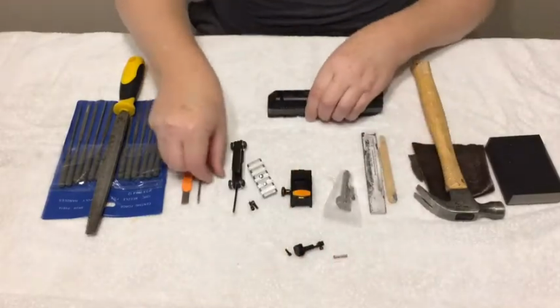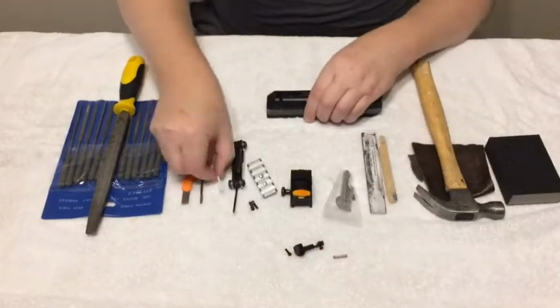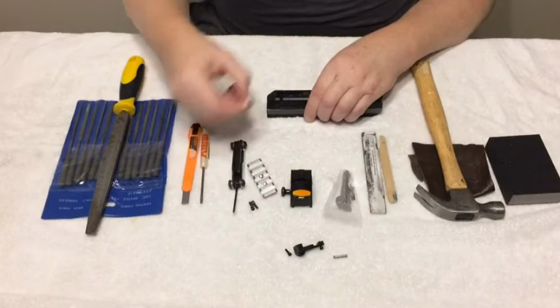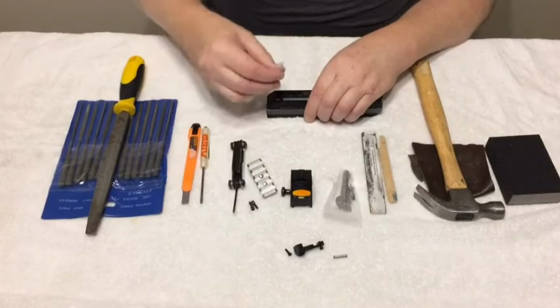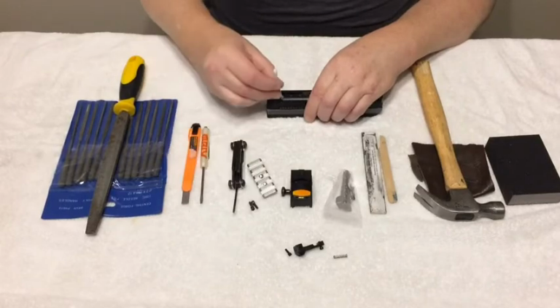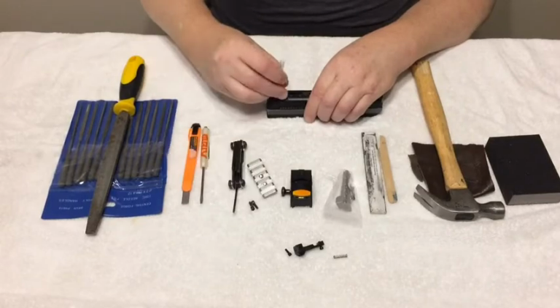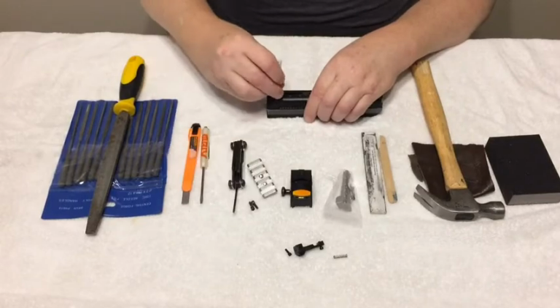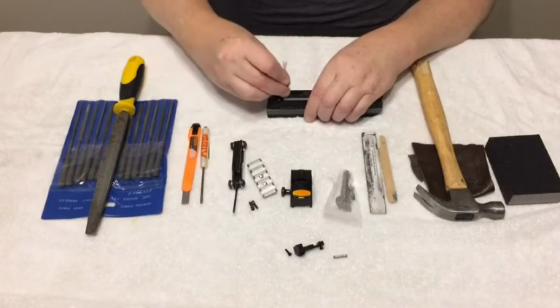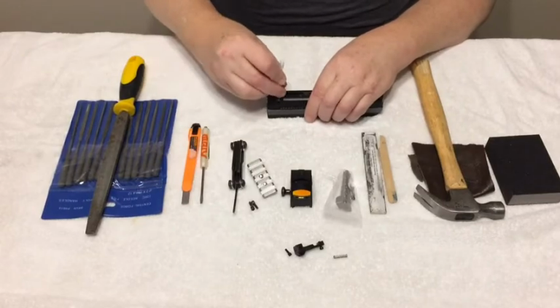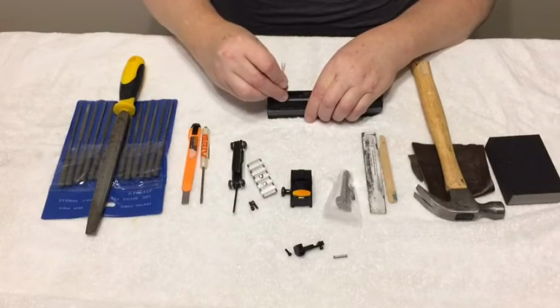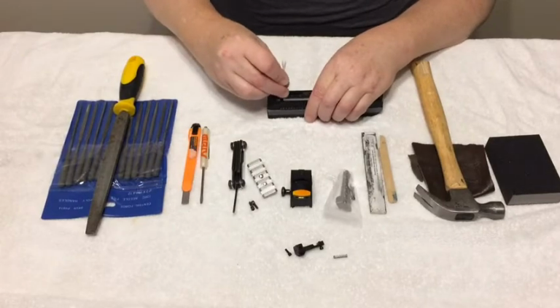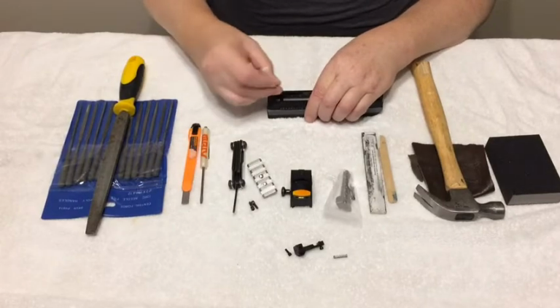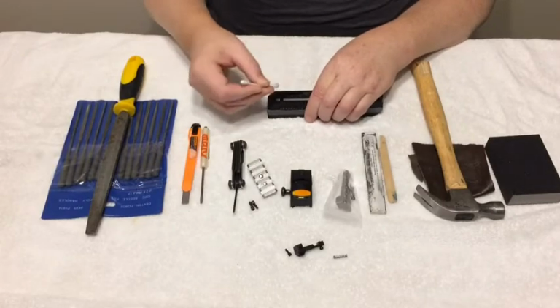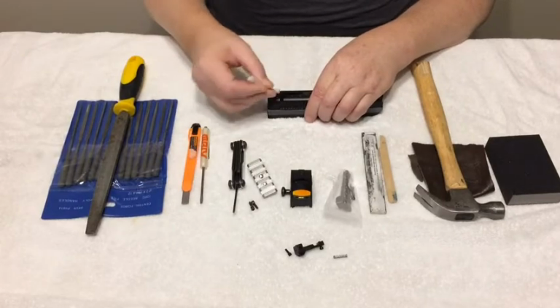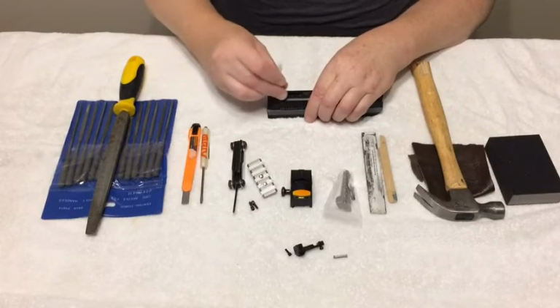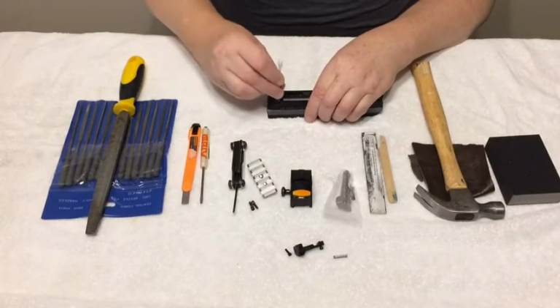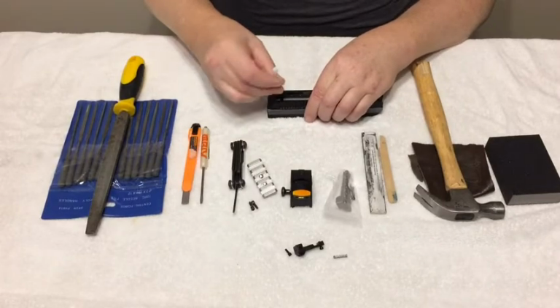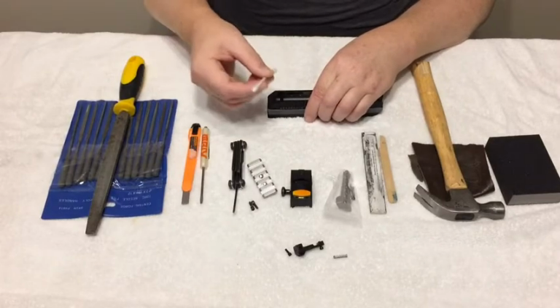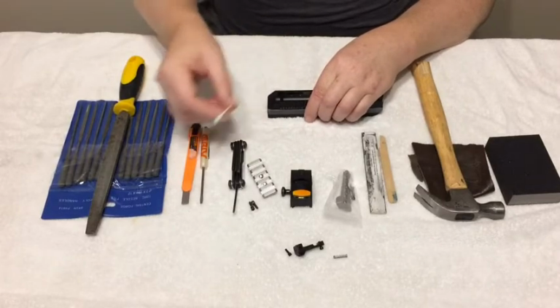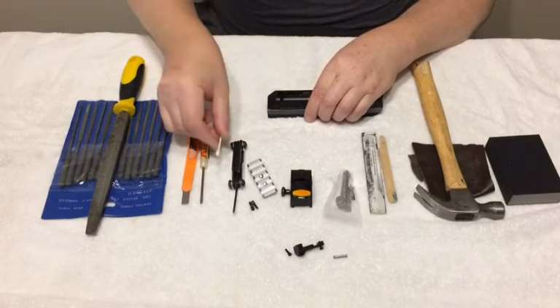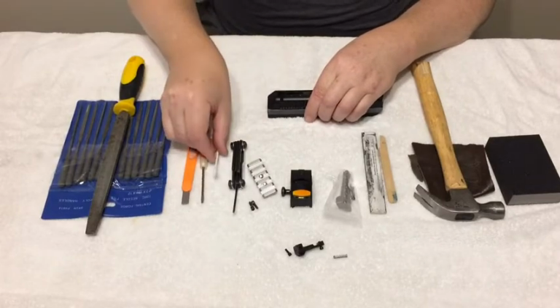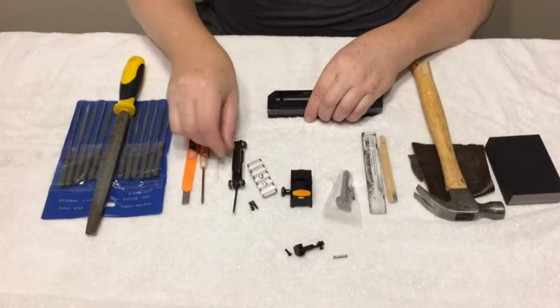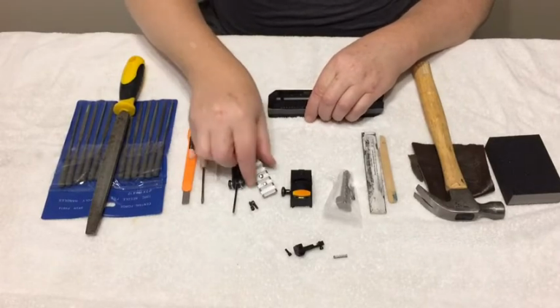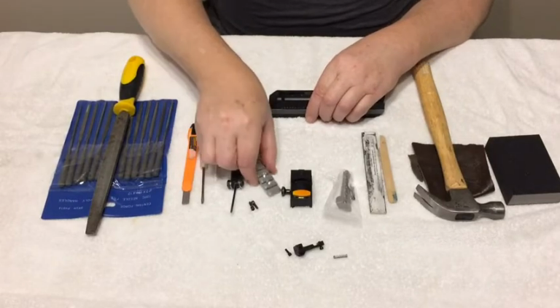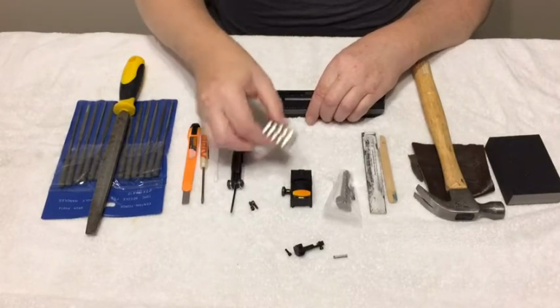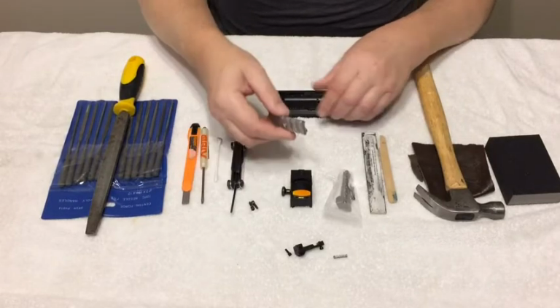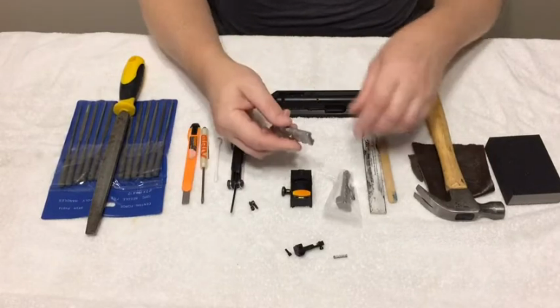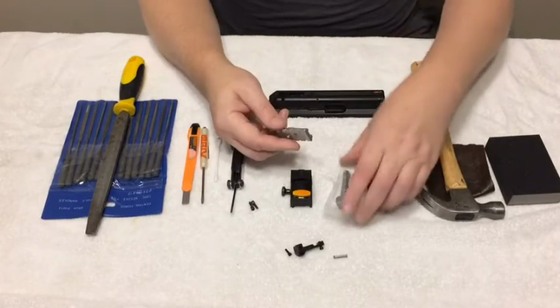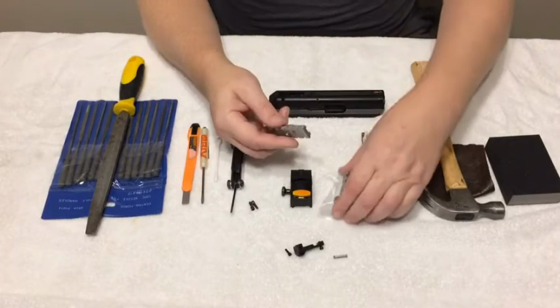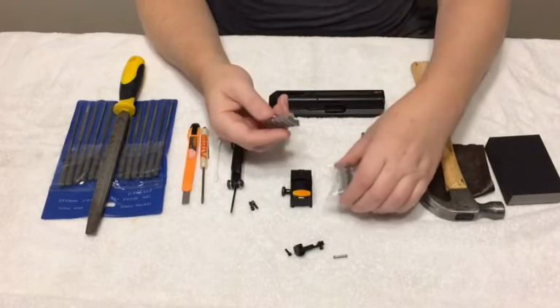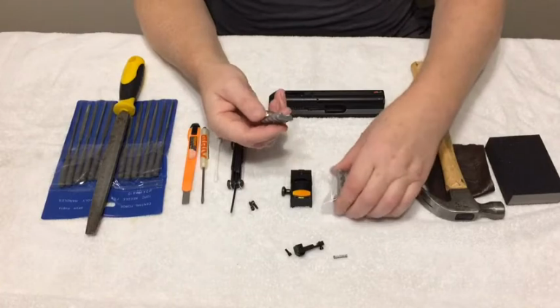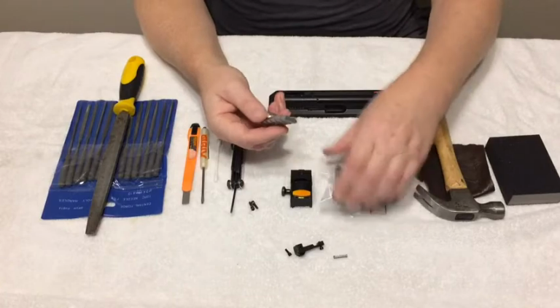You want to clean this area really well with a Q-tip. Then take the Picatinny rail out of the package.